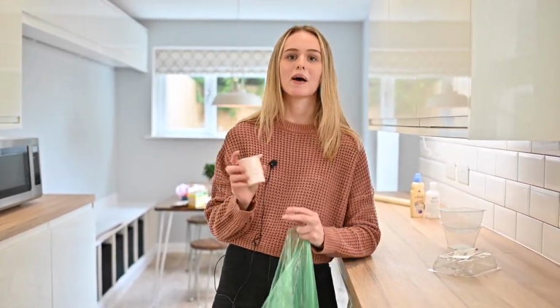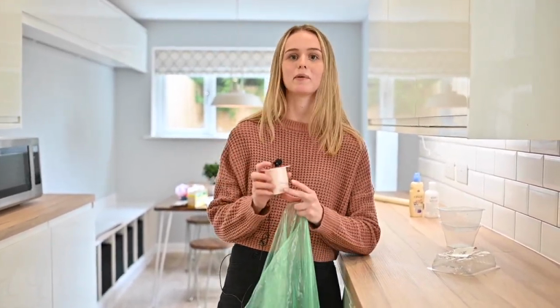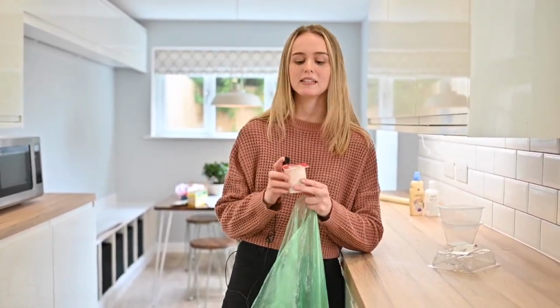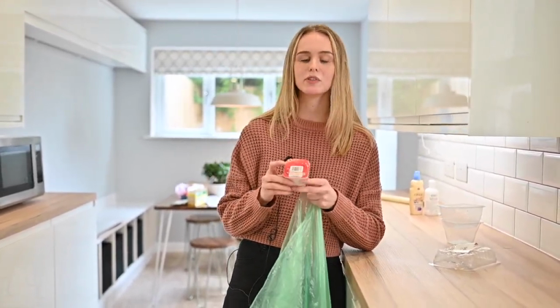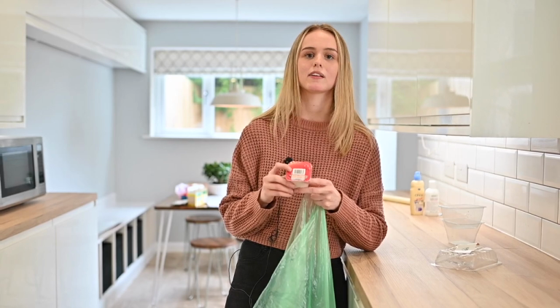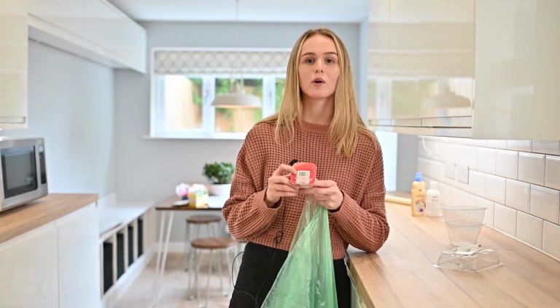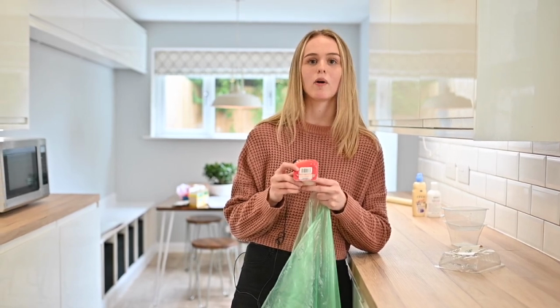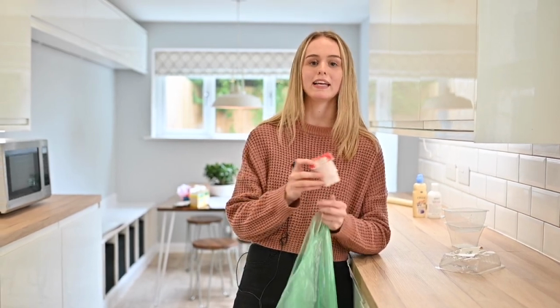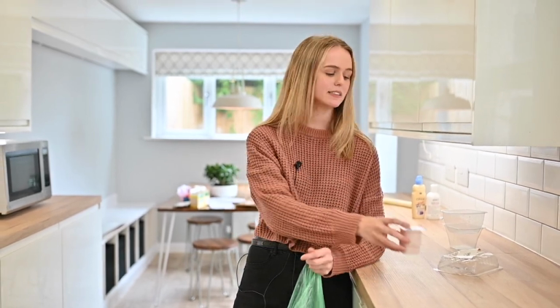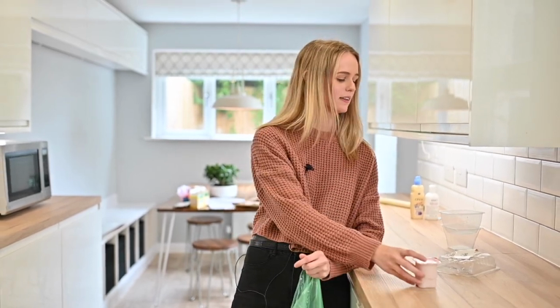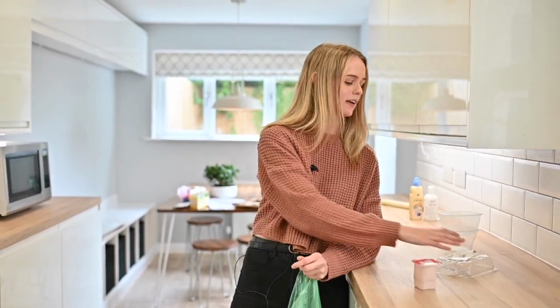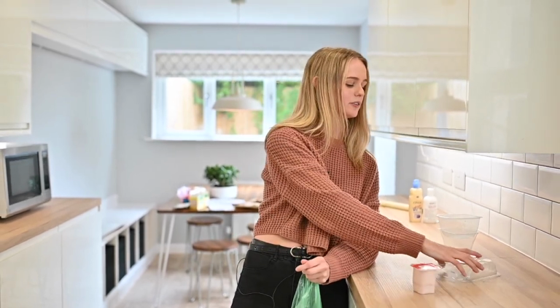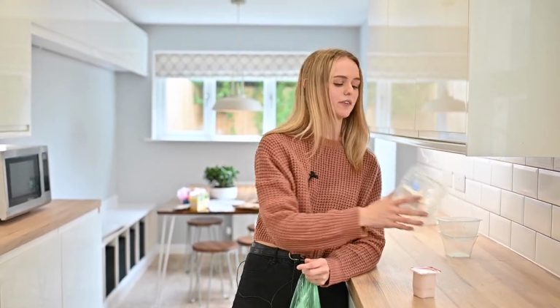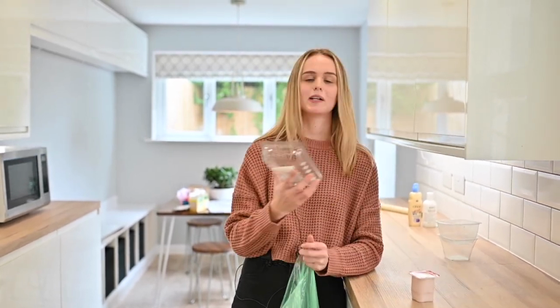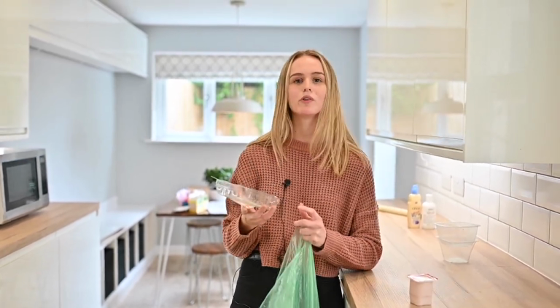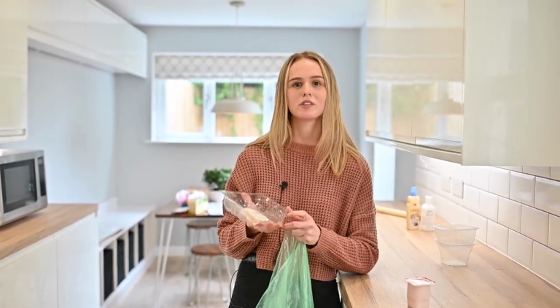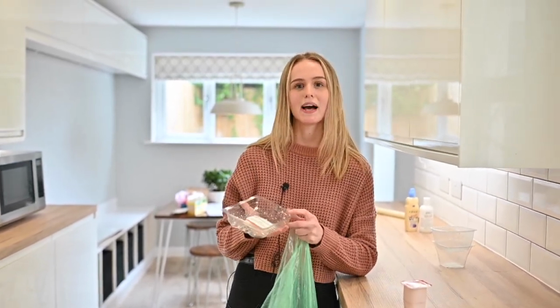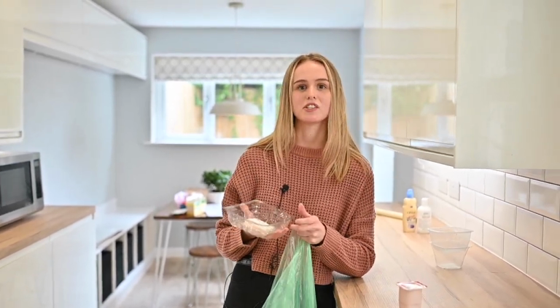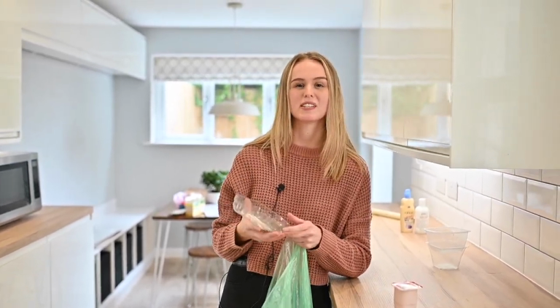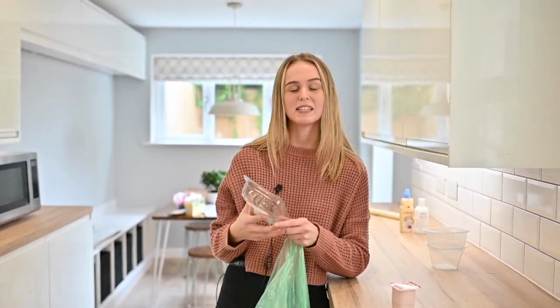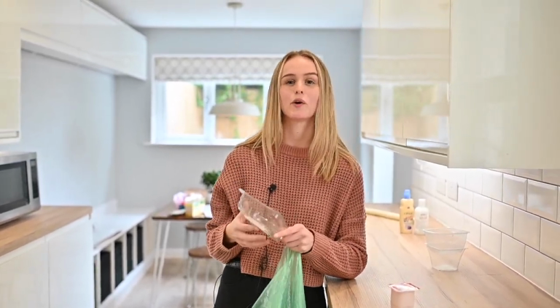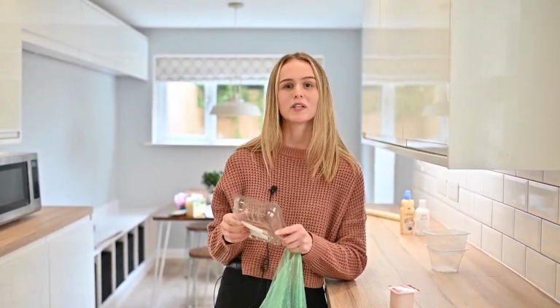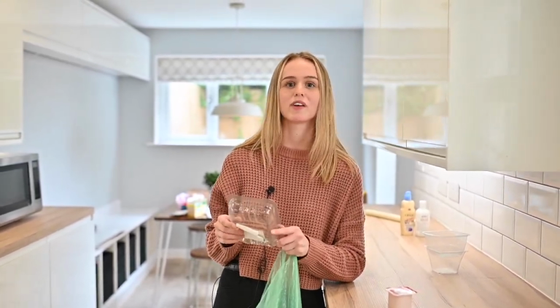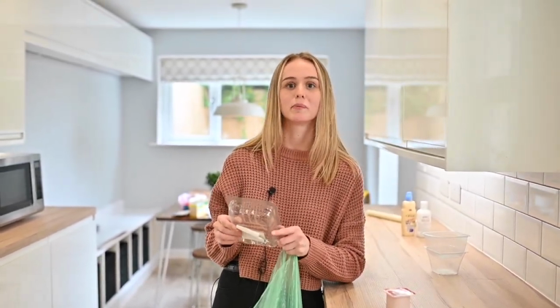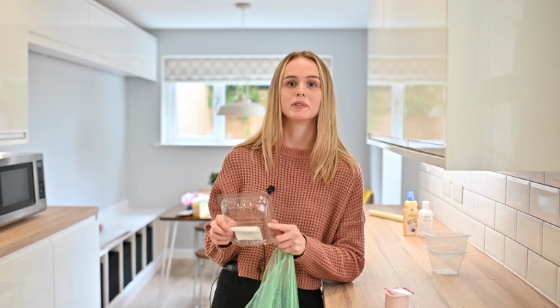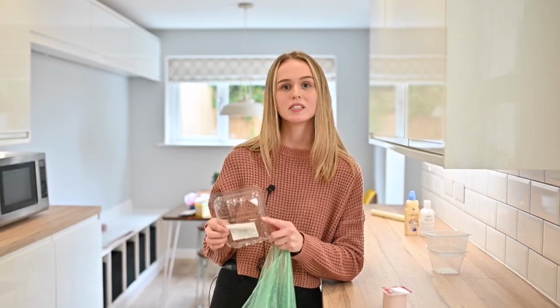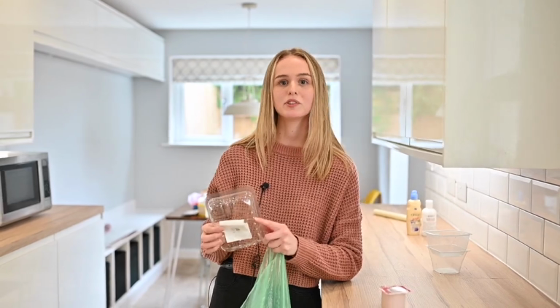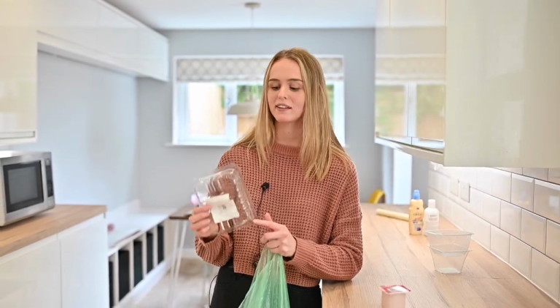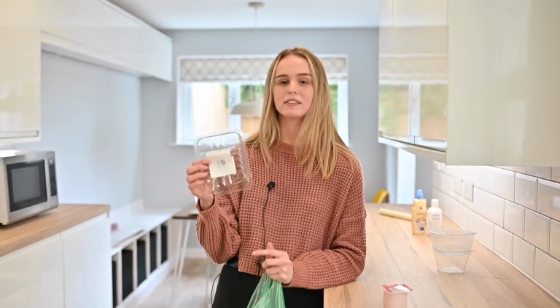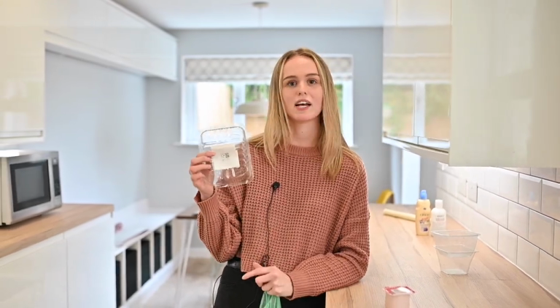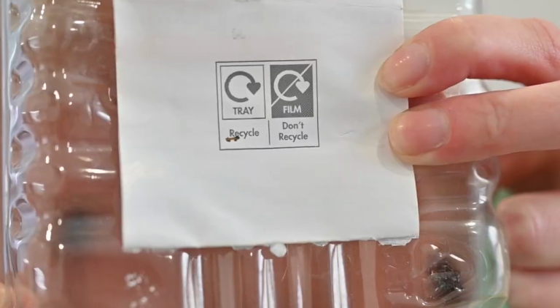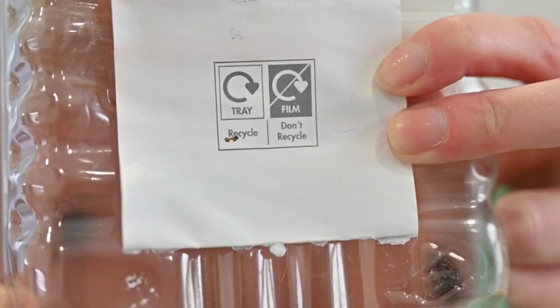However, please double check the yogurt pot lid and also the film on certain packaging, as these are not always recyclable. To double check these, check the labelling.